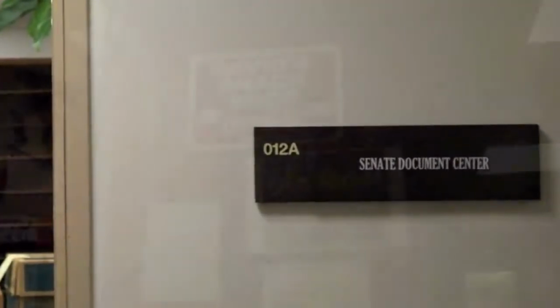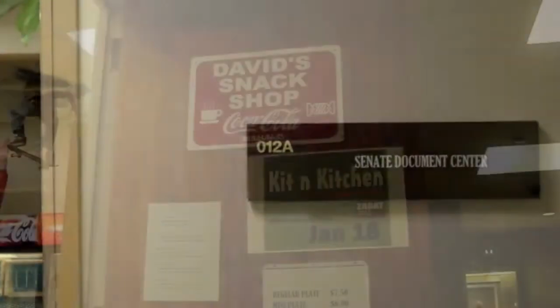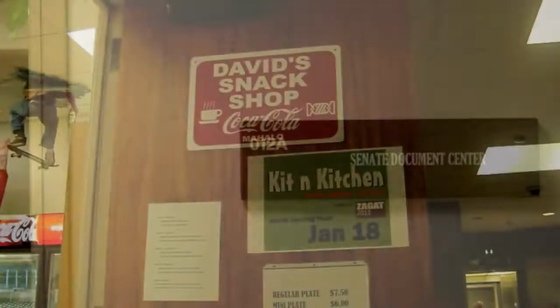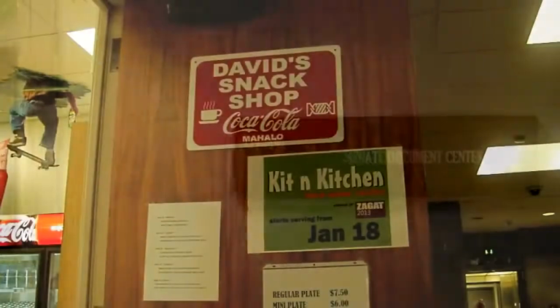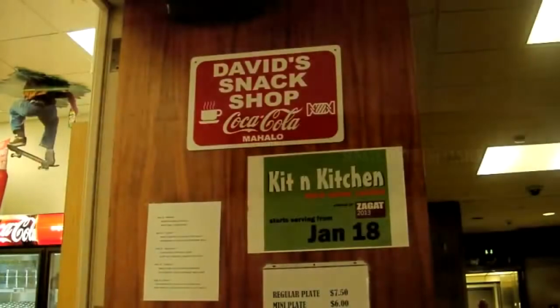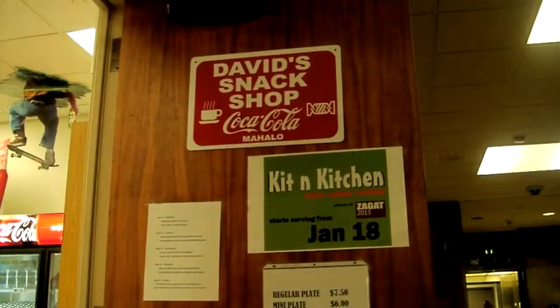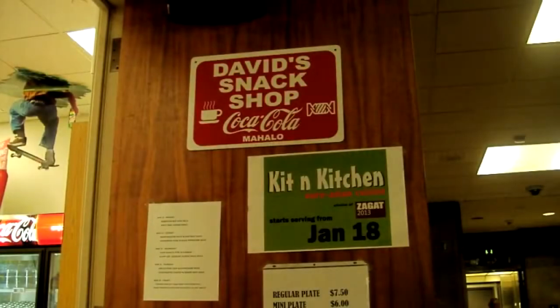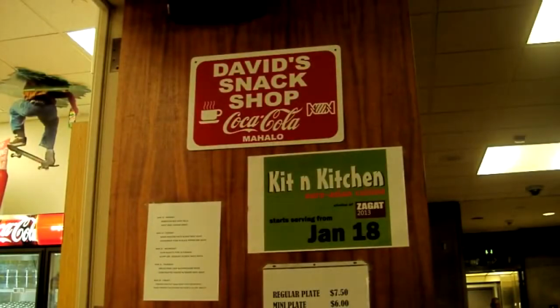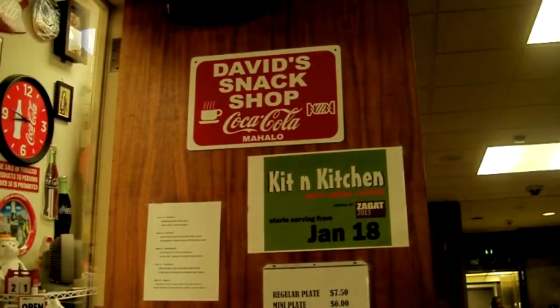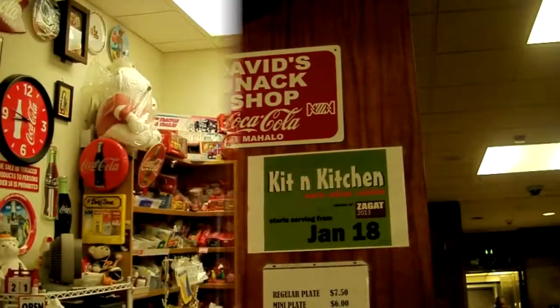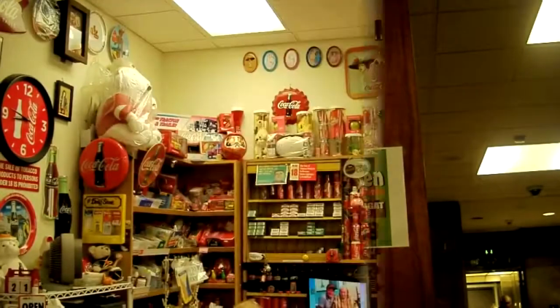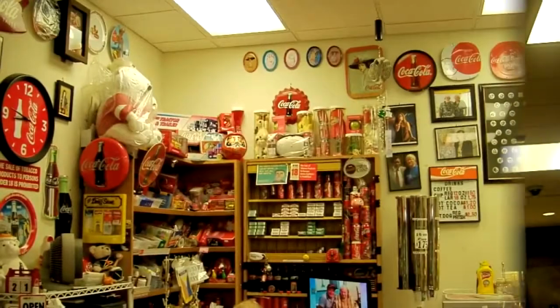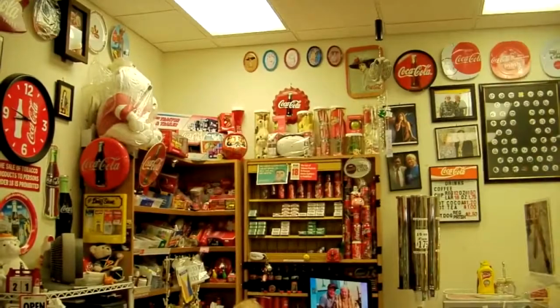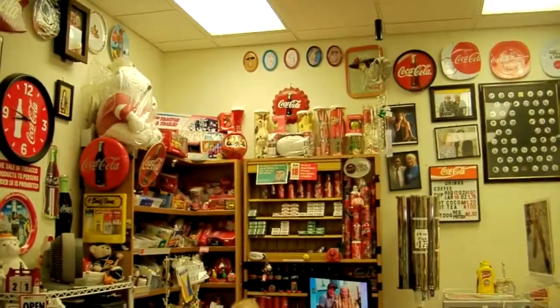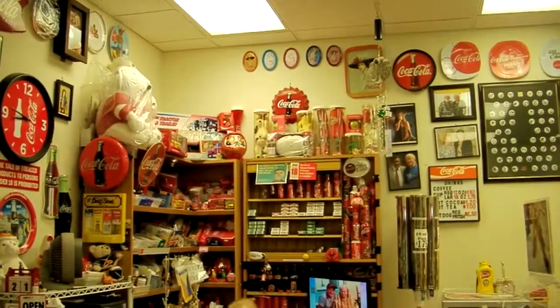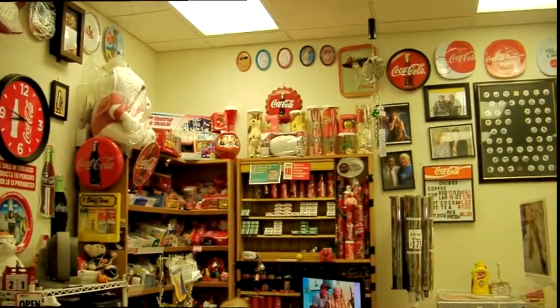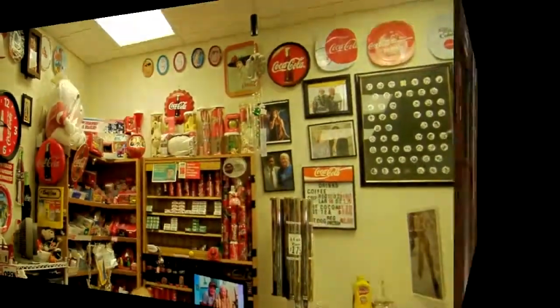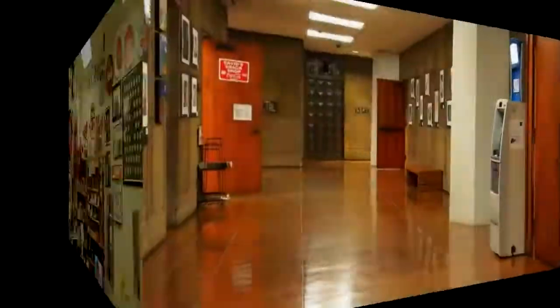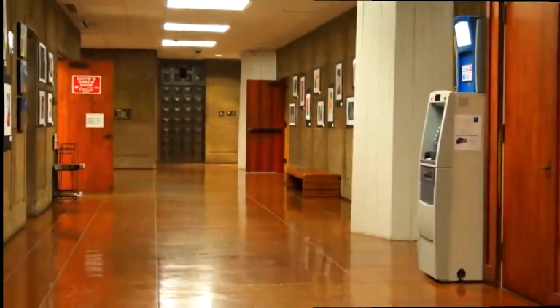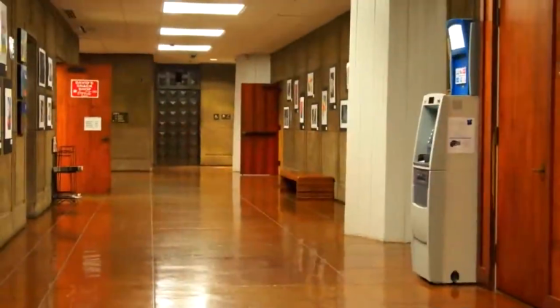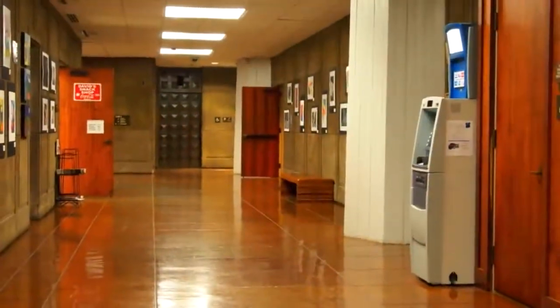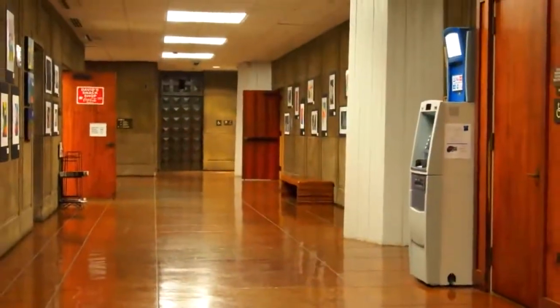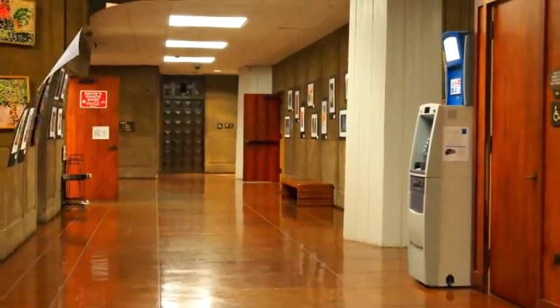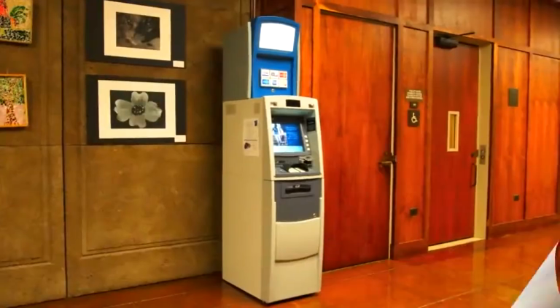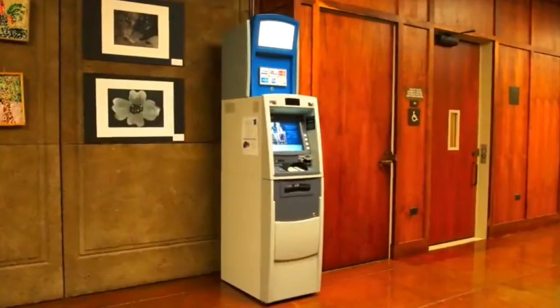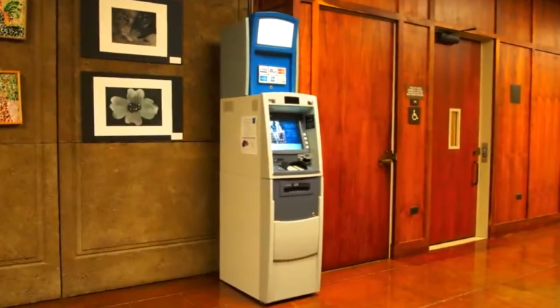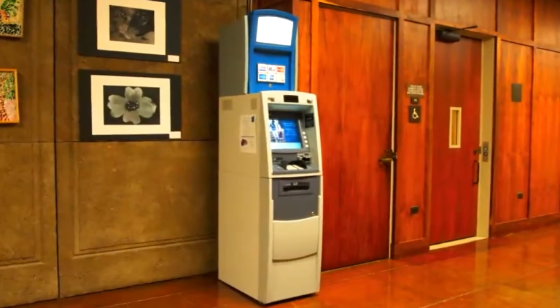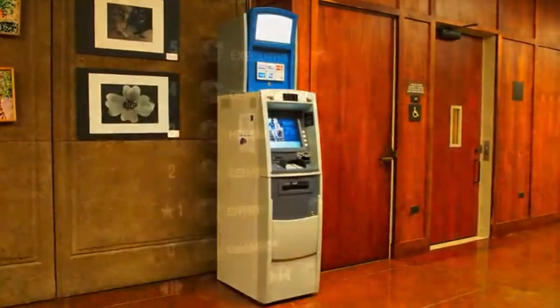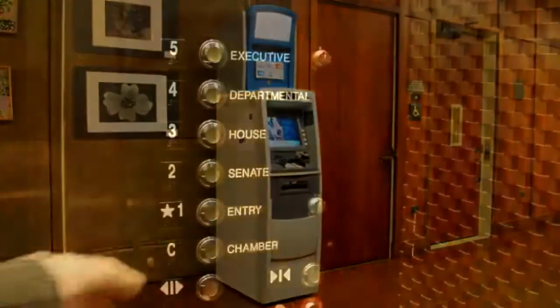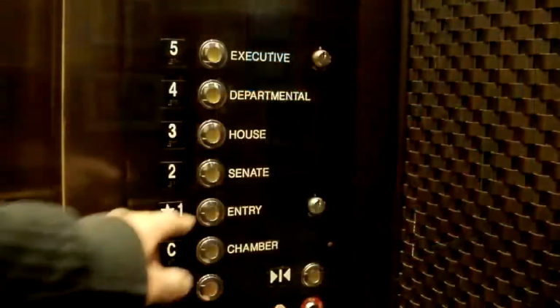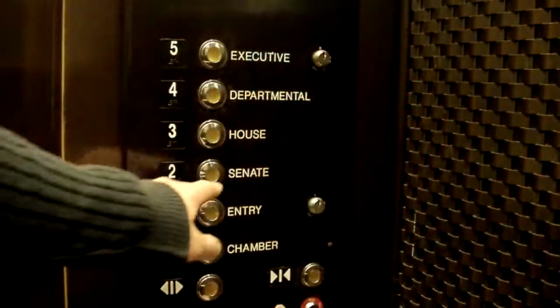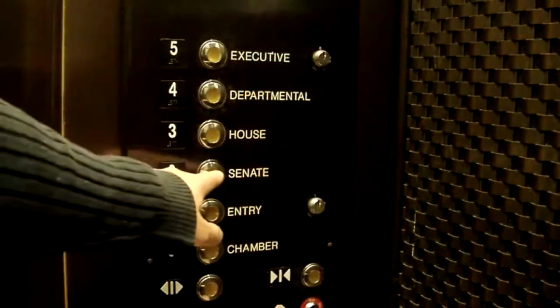There's a small snack shop for your convenience here on the chamber level, too, and an ATM directly across the hall. Back in the elevator, let's go up.